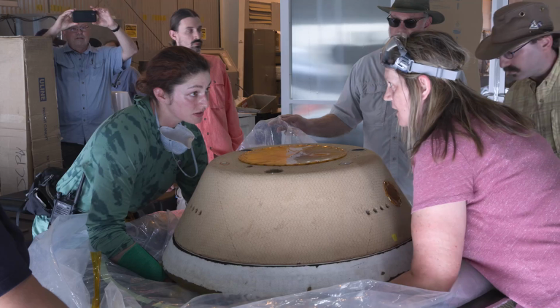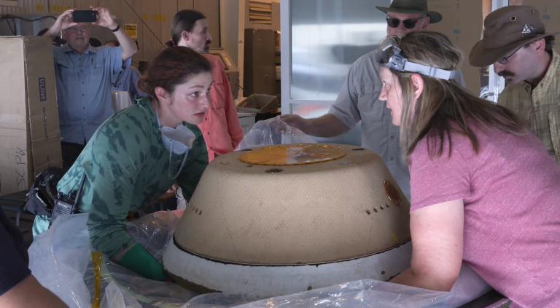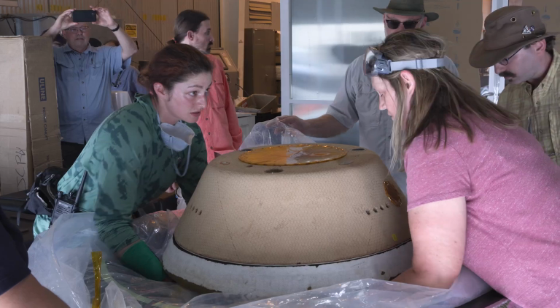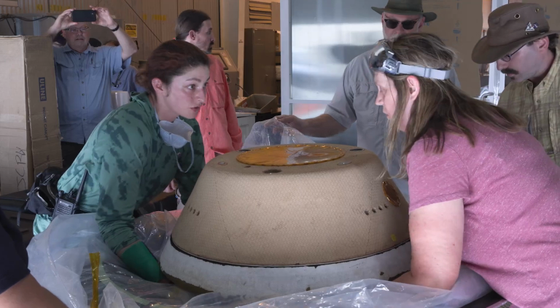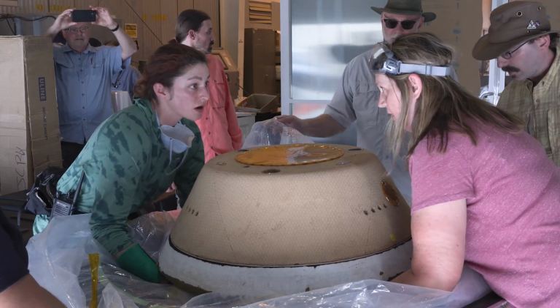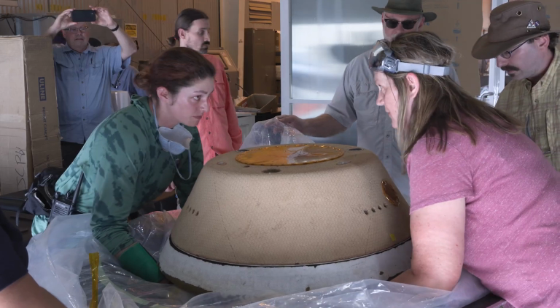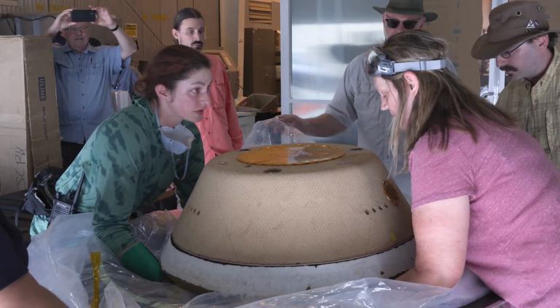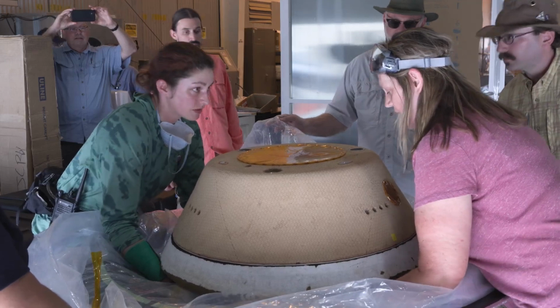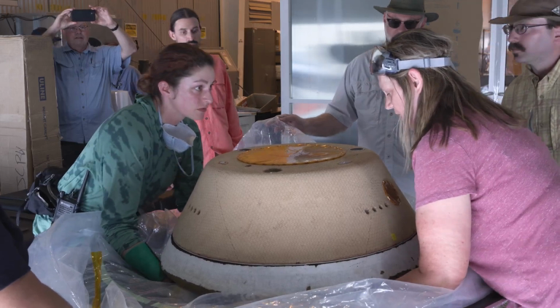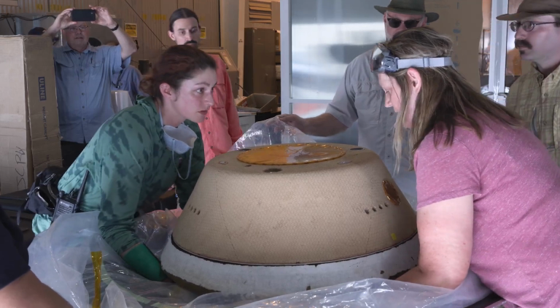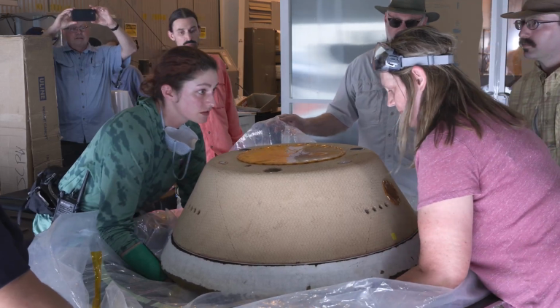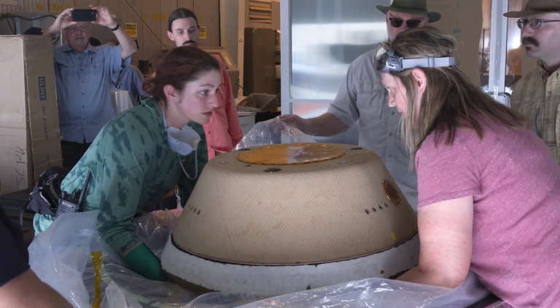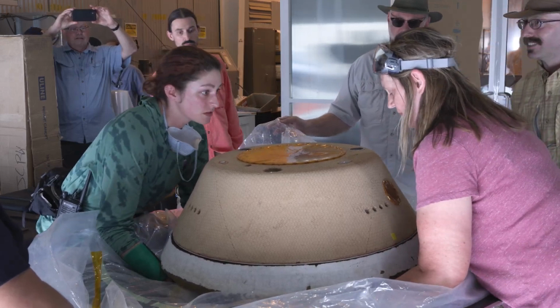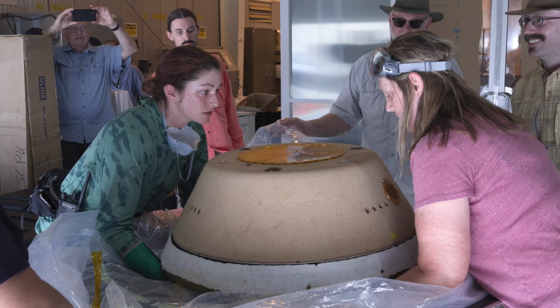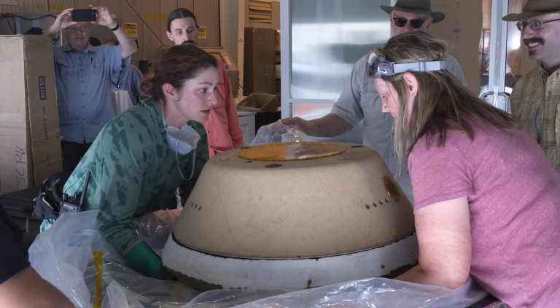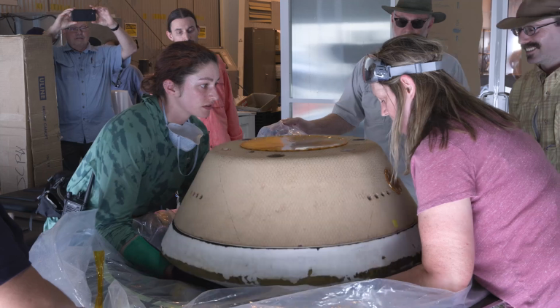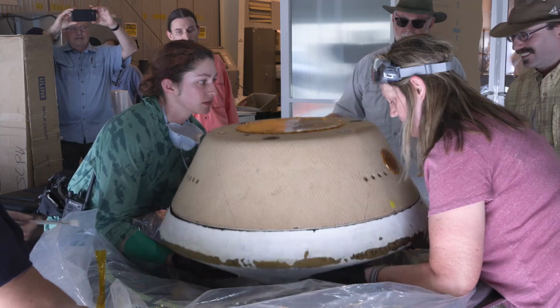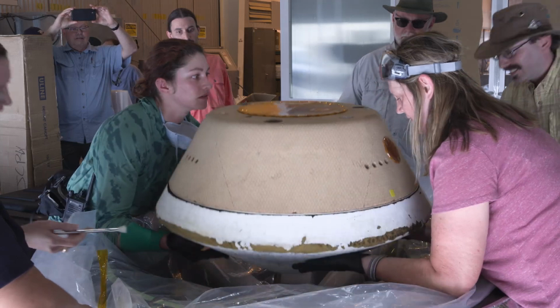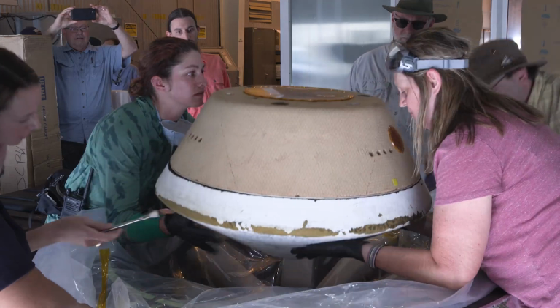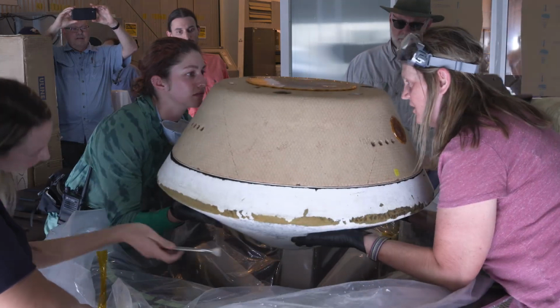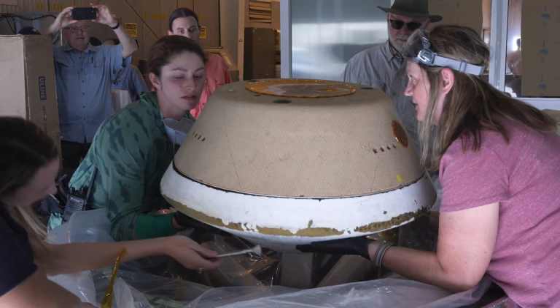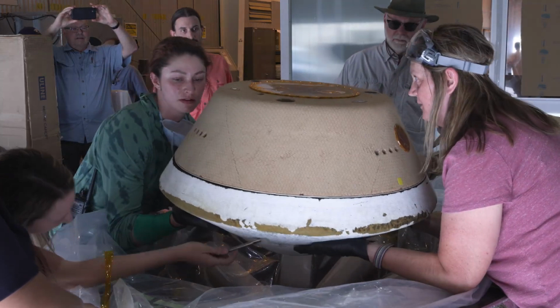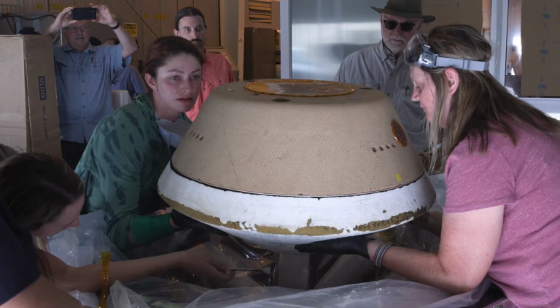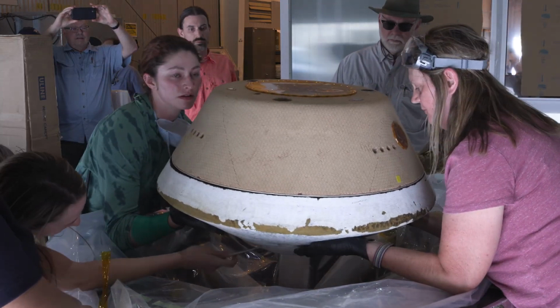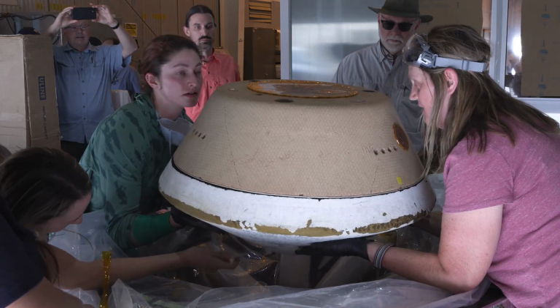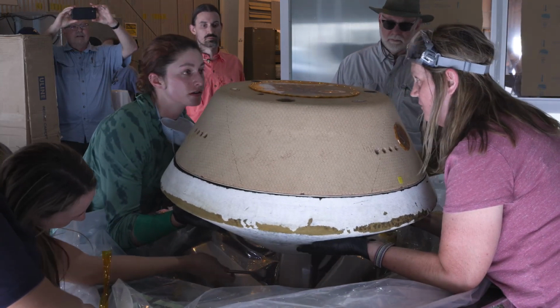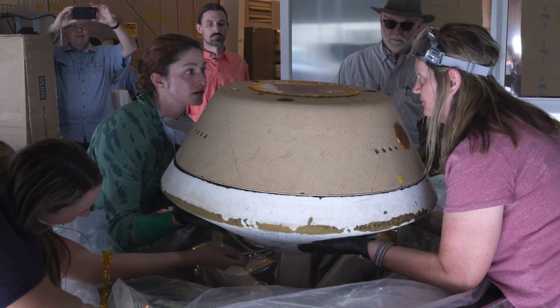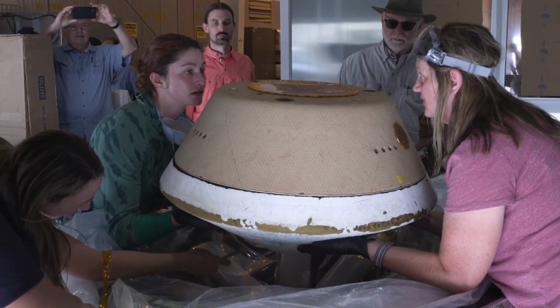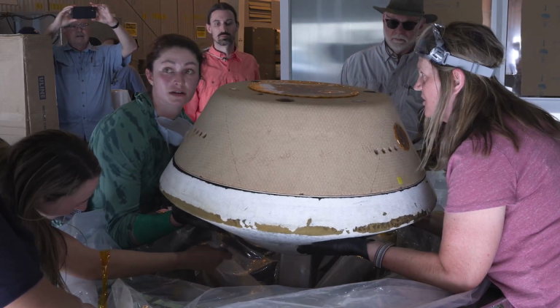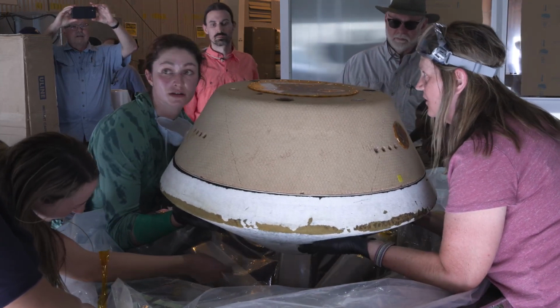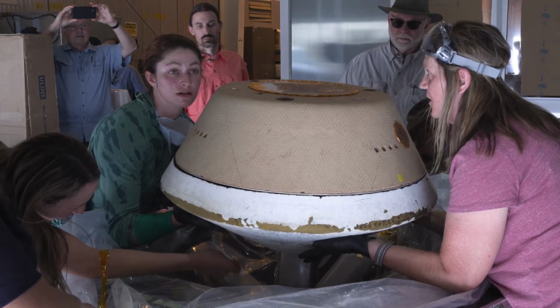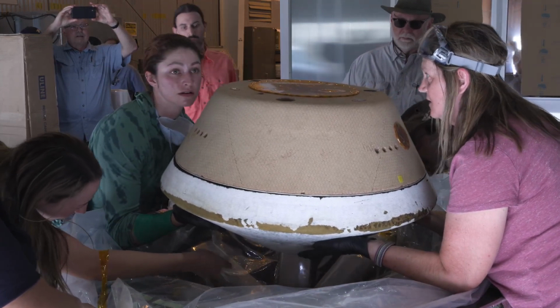Just hold it that way. Okay, ready? One, two, three. Yeah, it's much easier. Thank you. That's a good process.